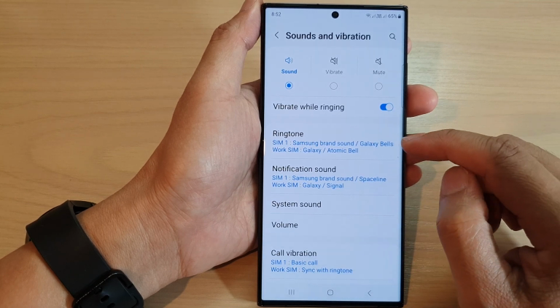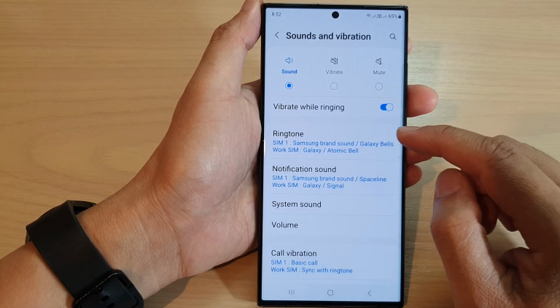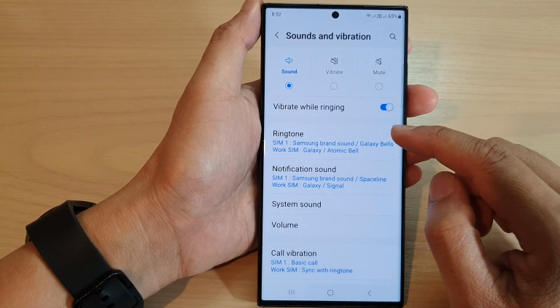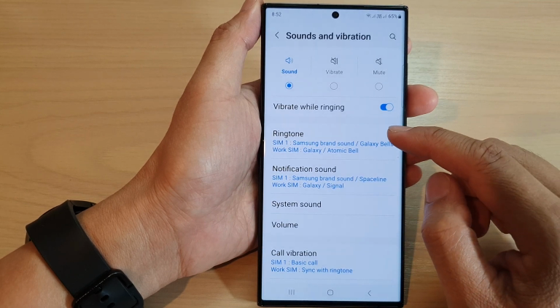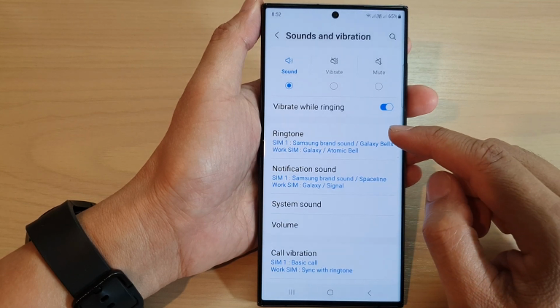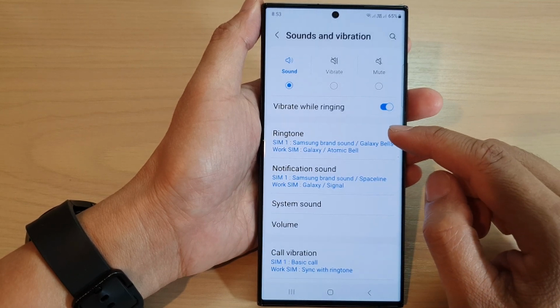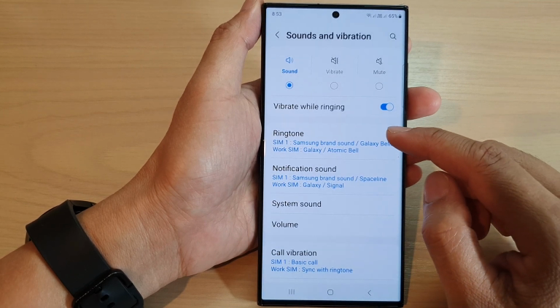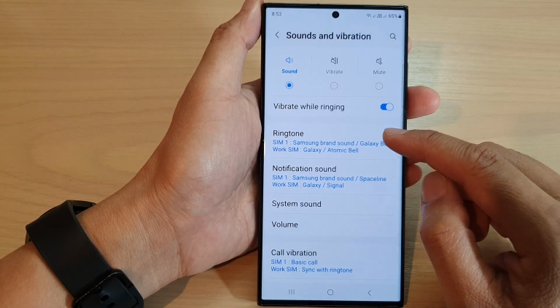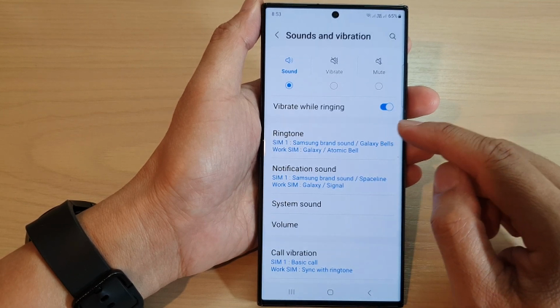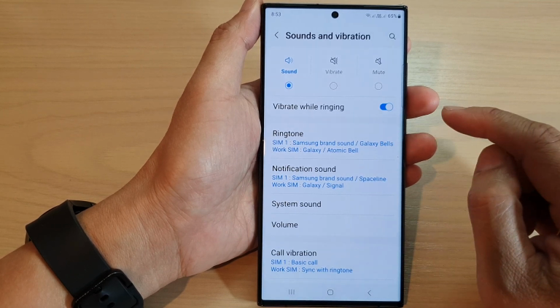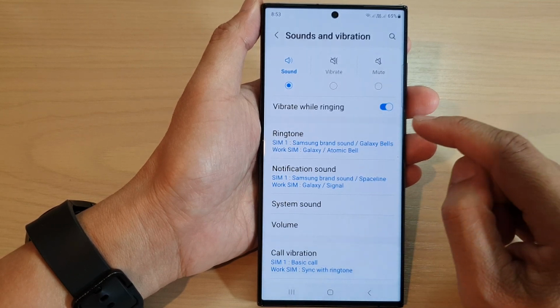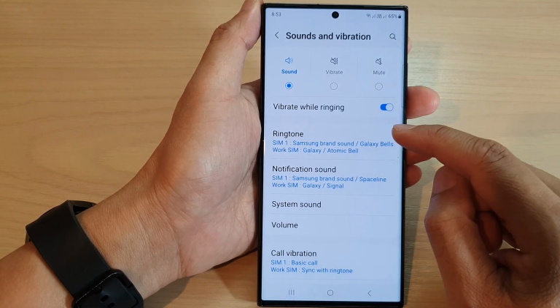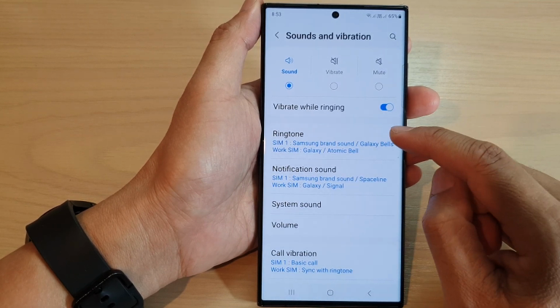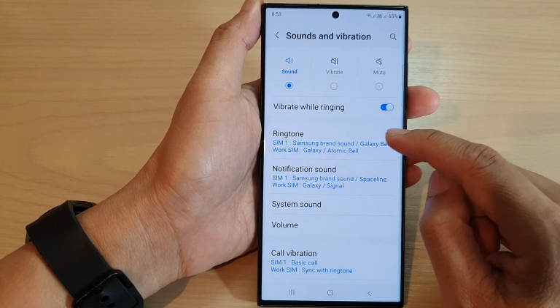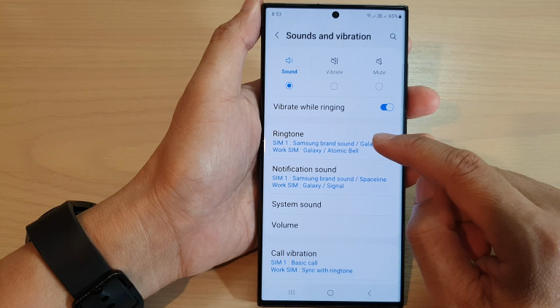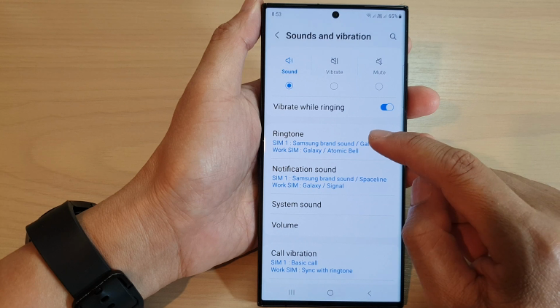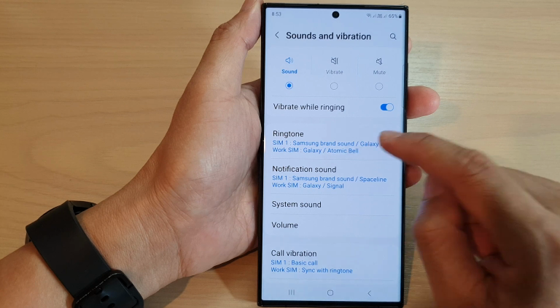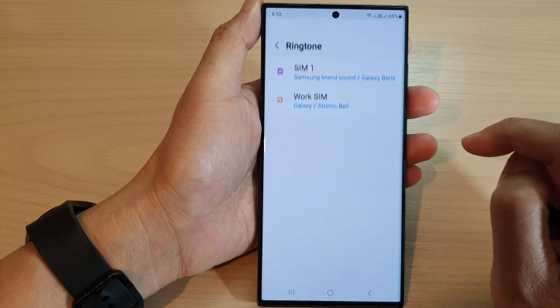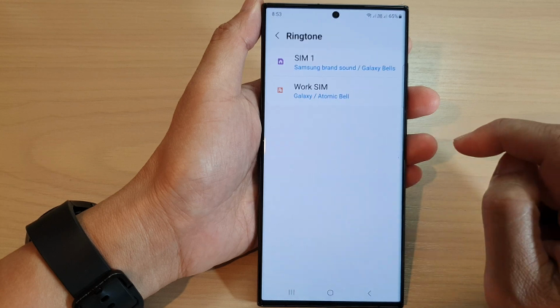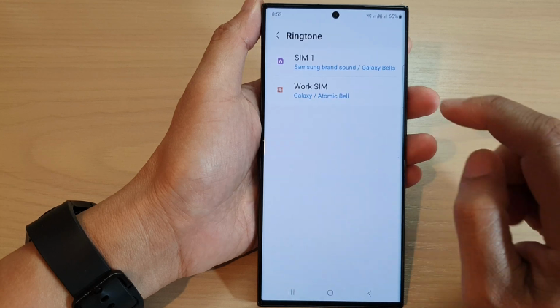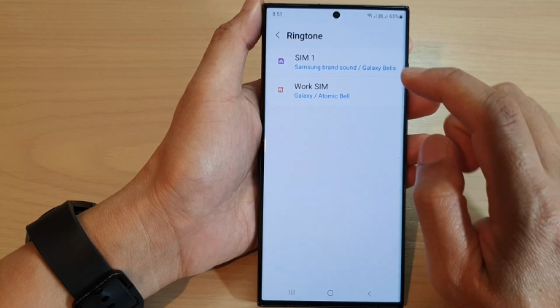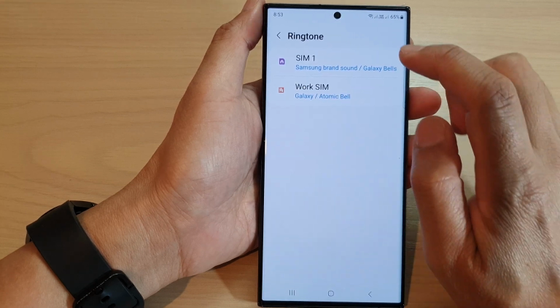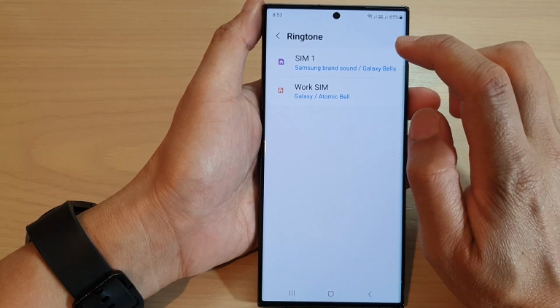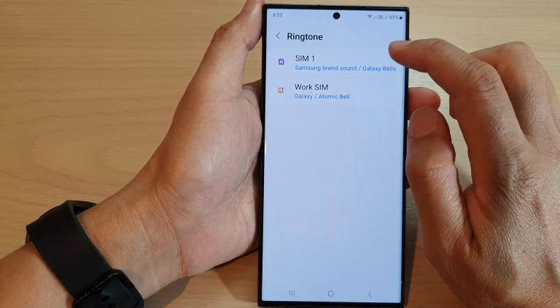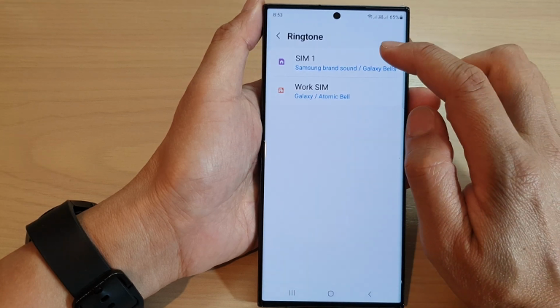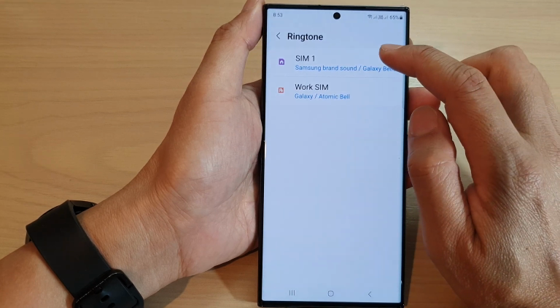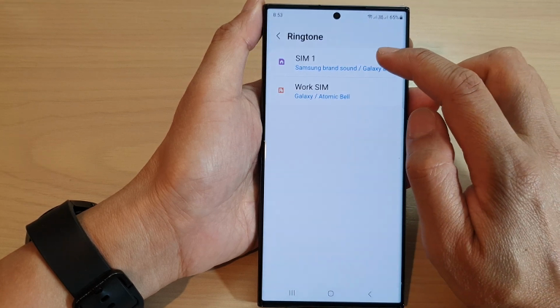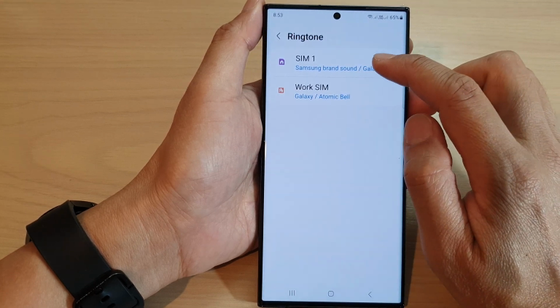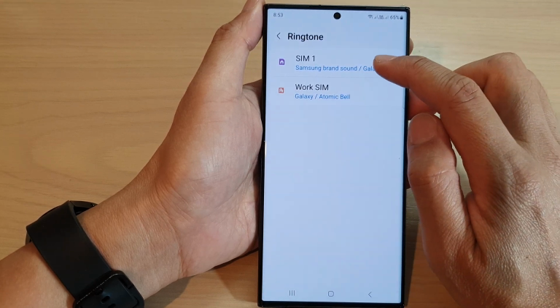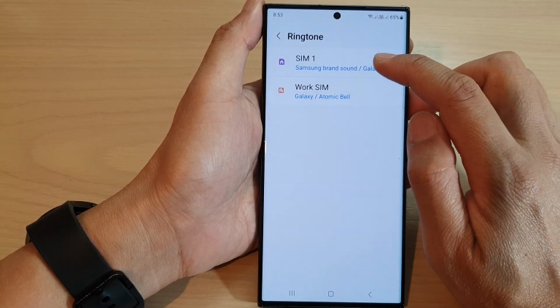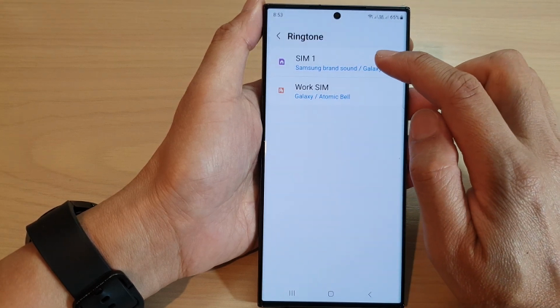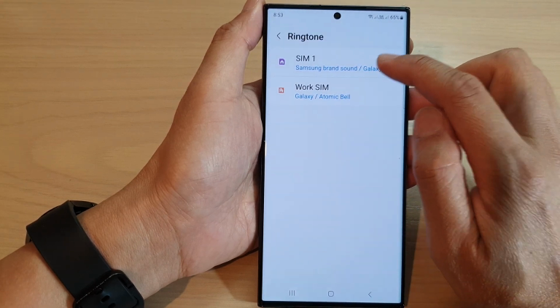Next, in here, tap on ringtone, then tap on a SIM card.